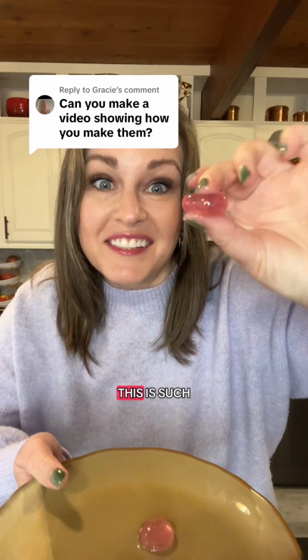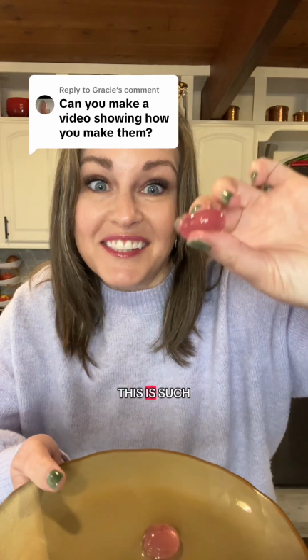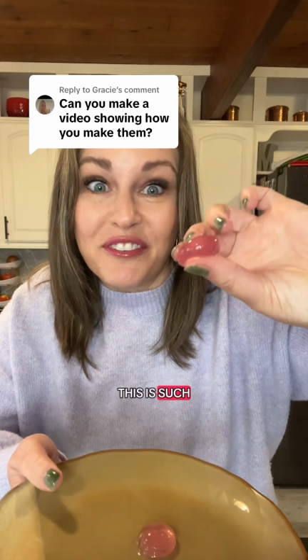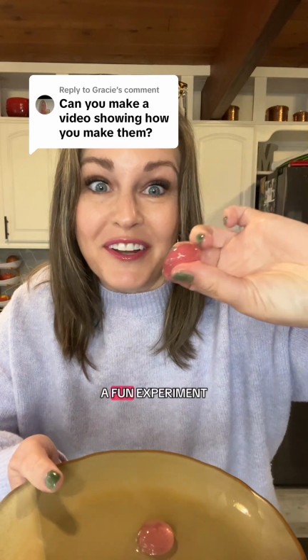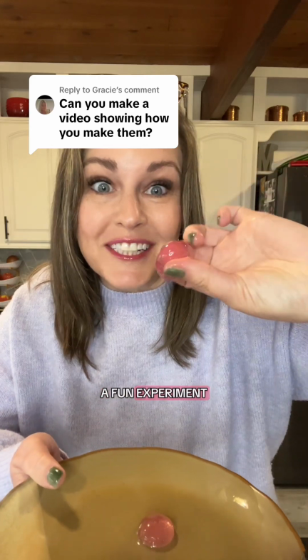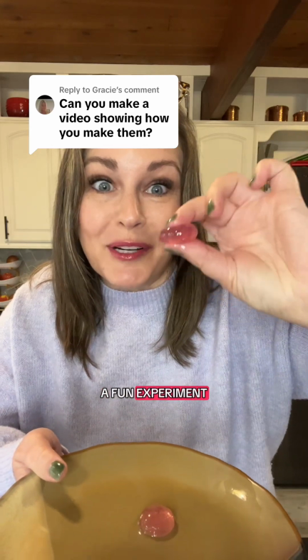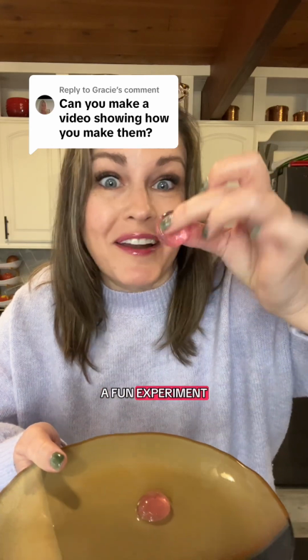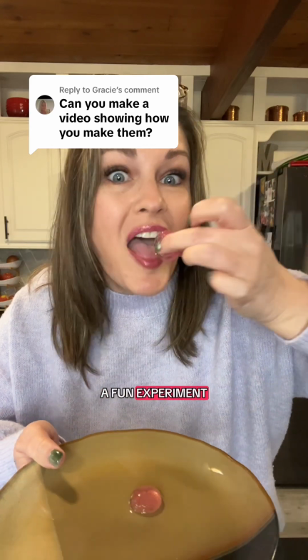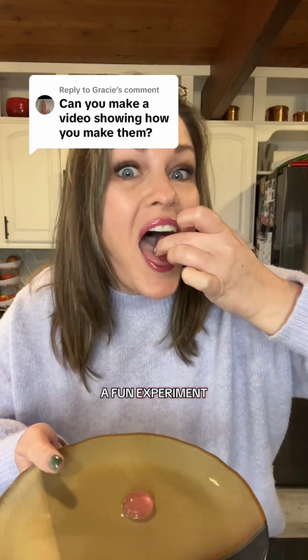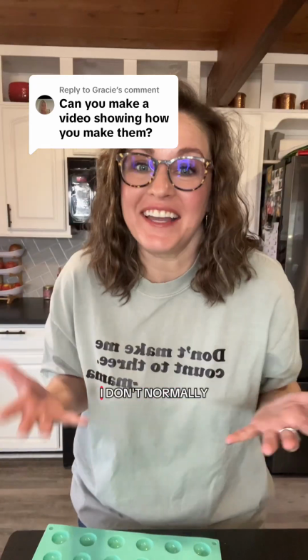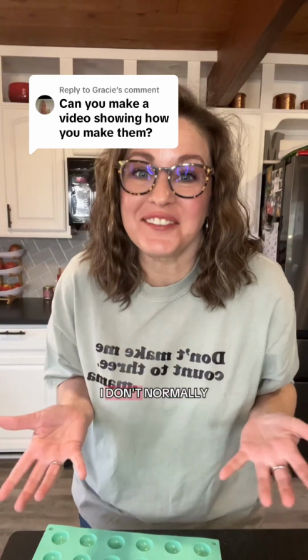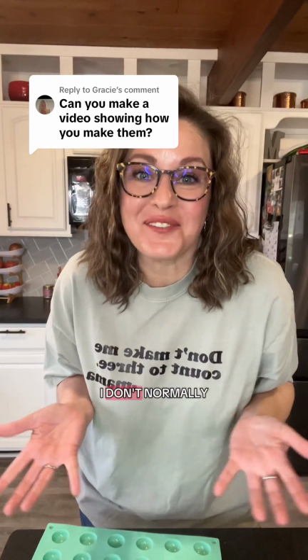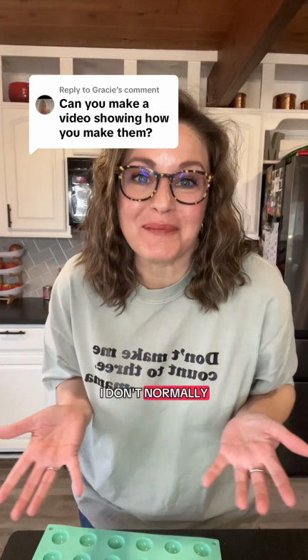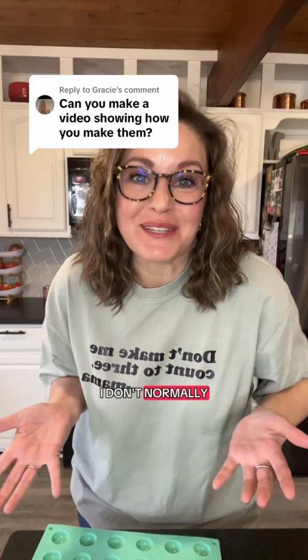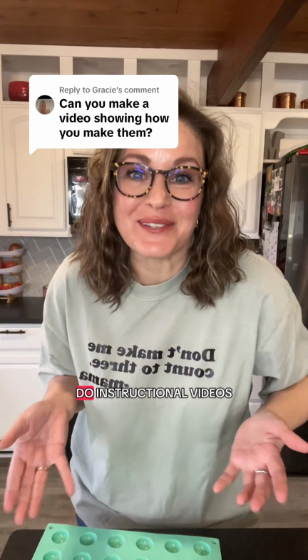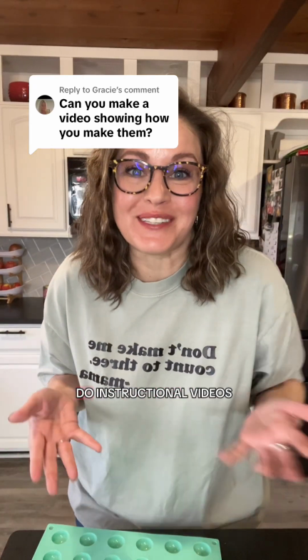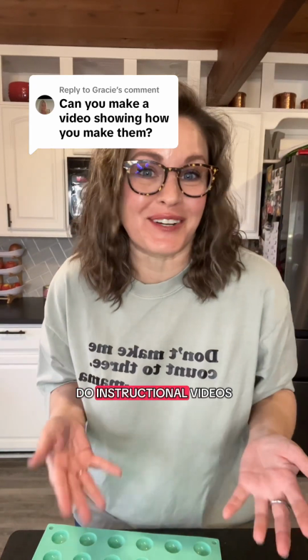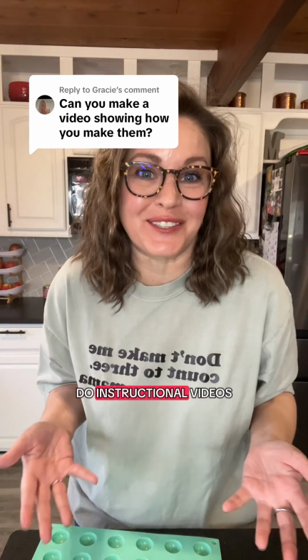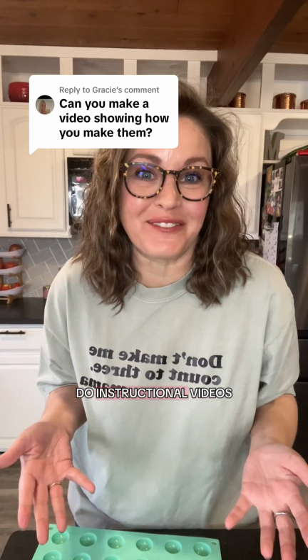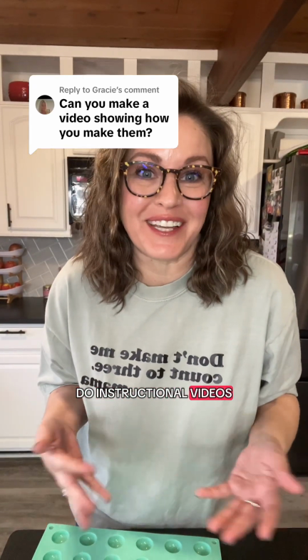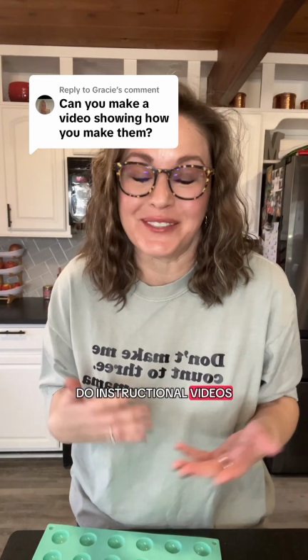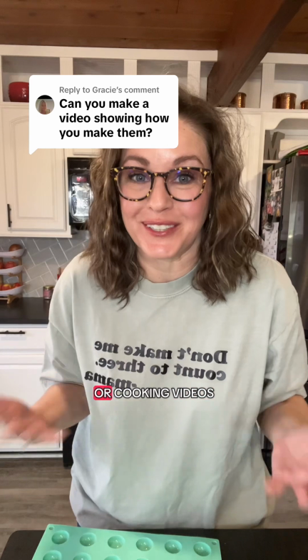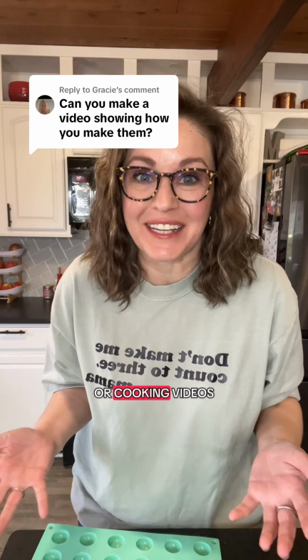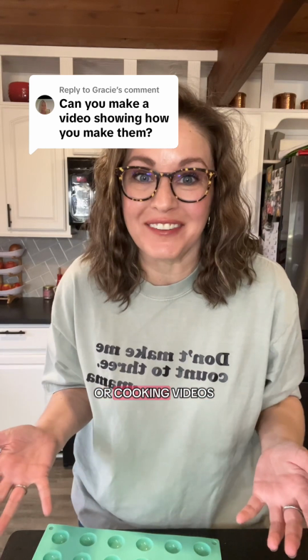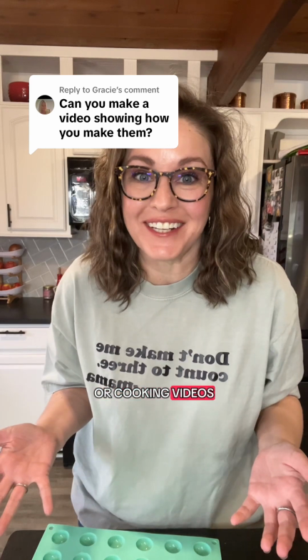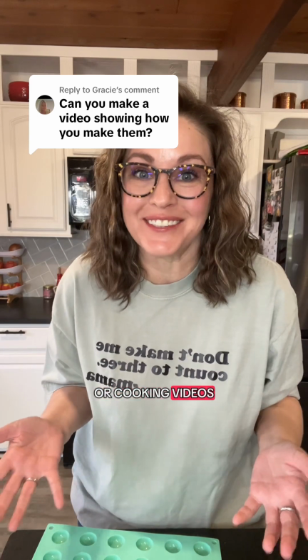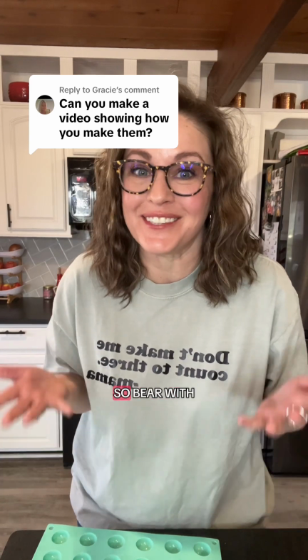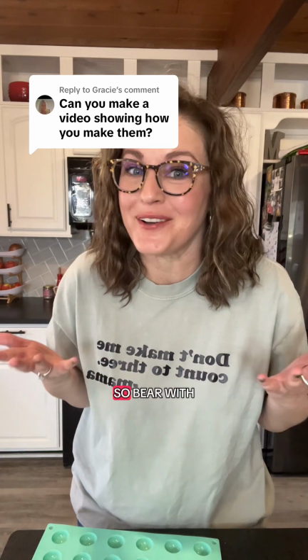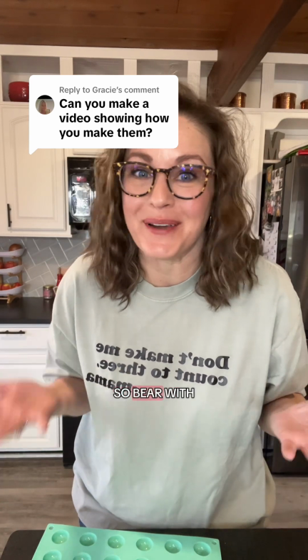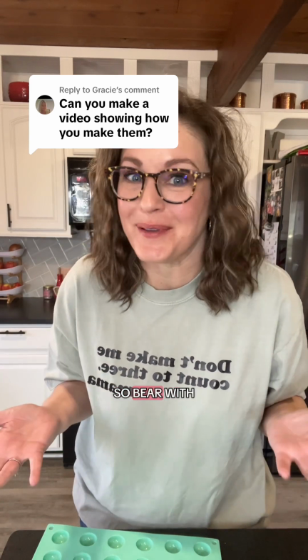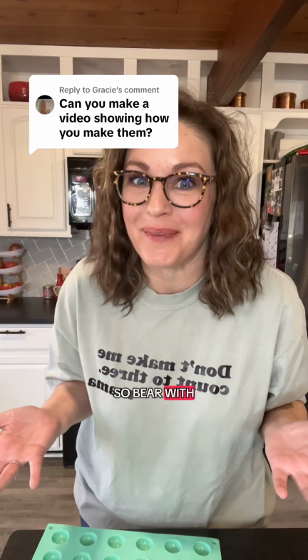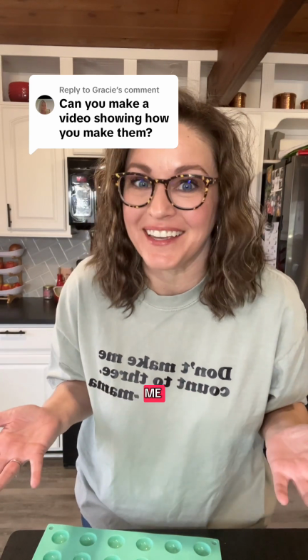This is such a fun experiment. I don't normally do instructional videos or cooking videos, so bear with me.